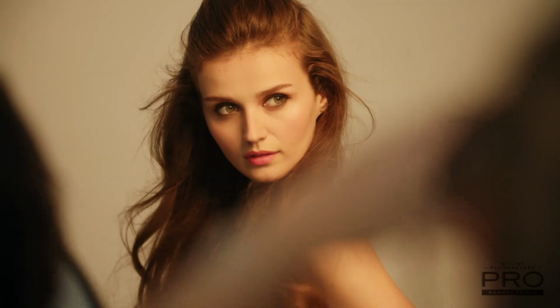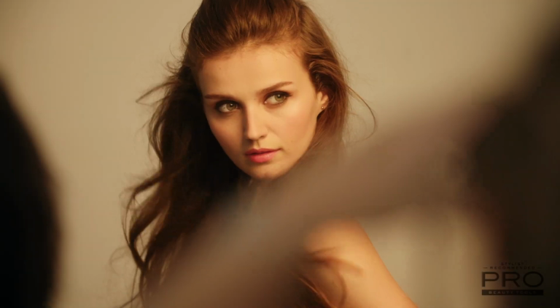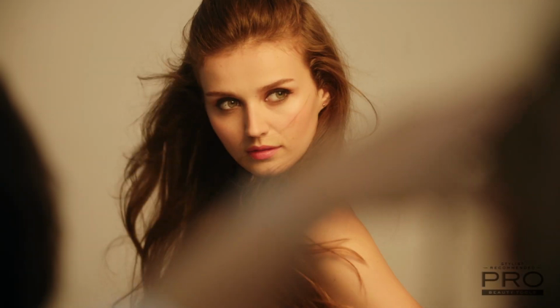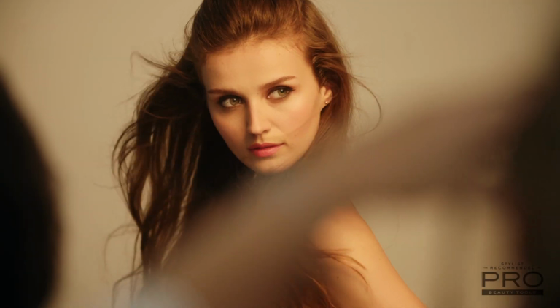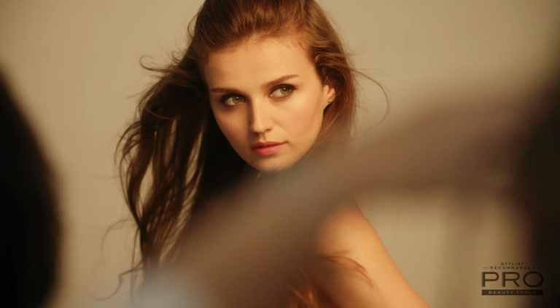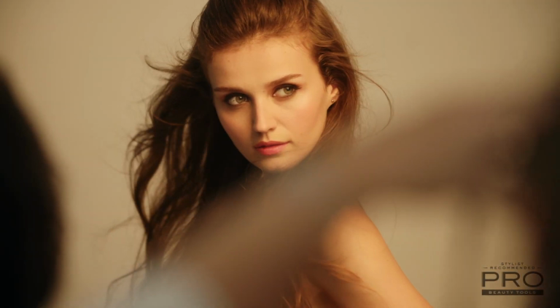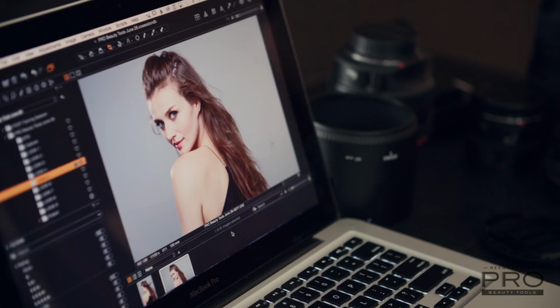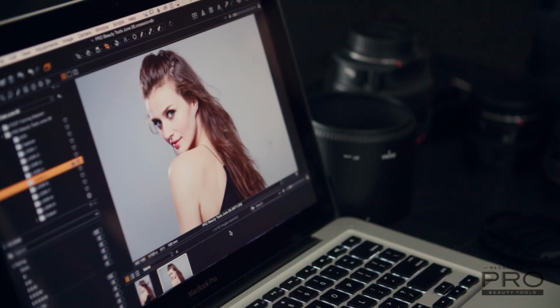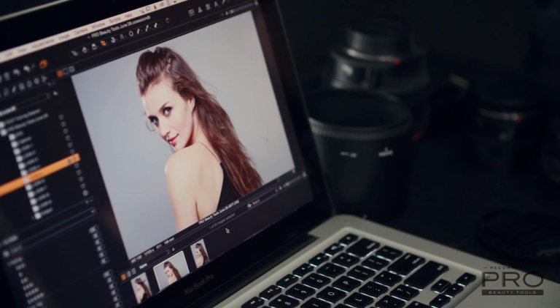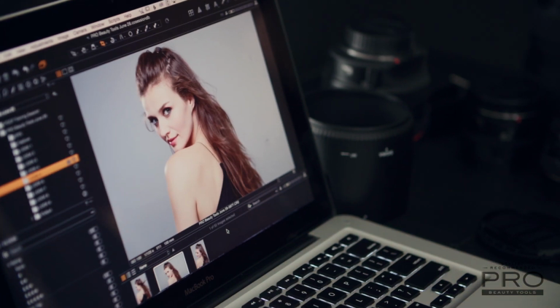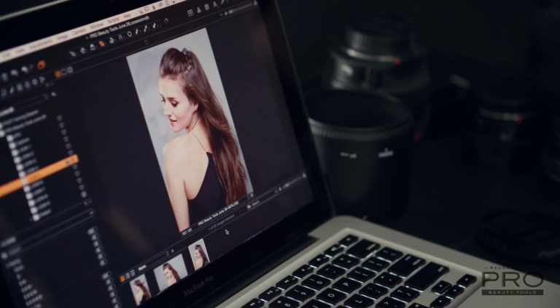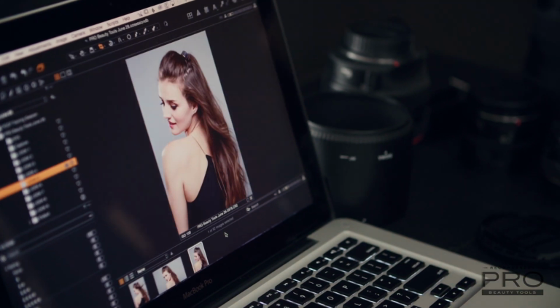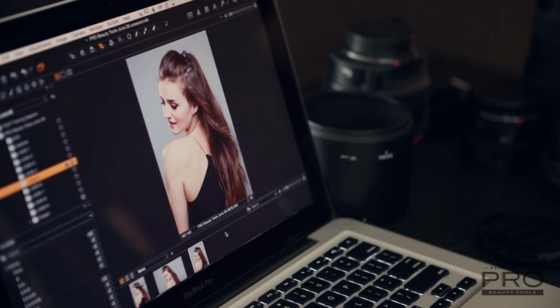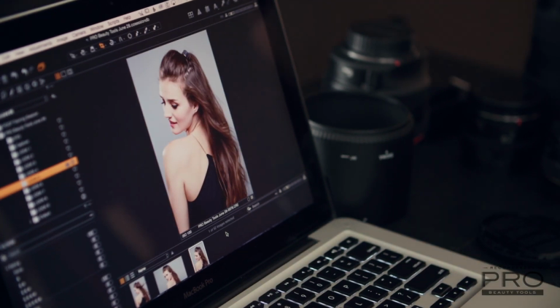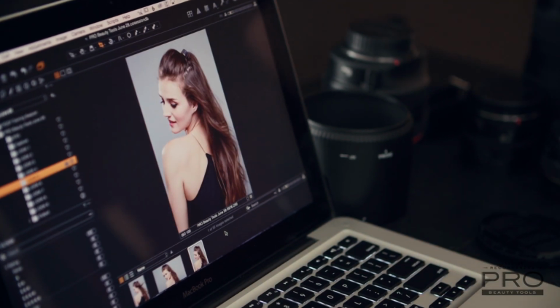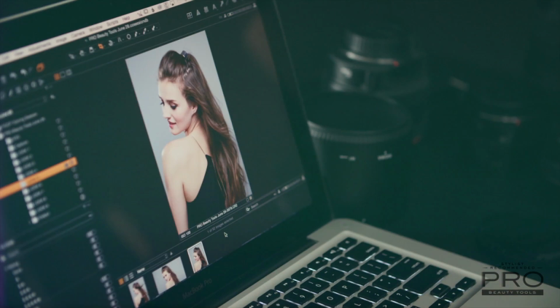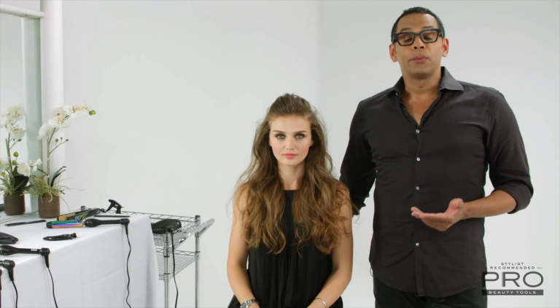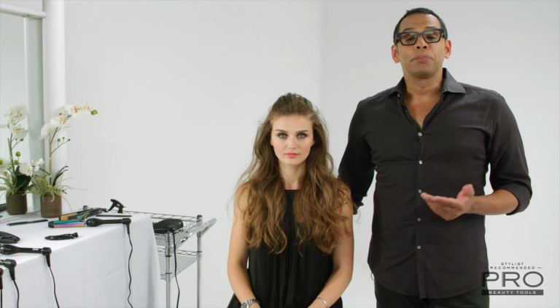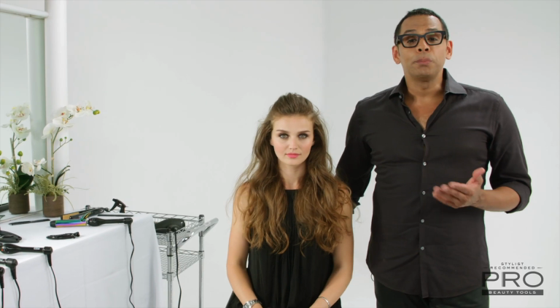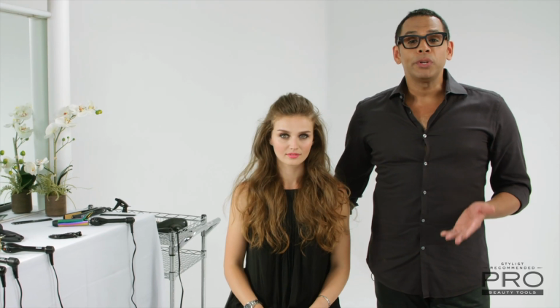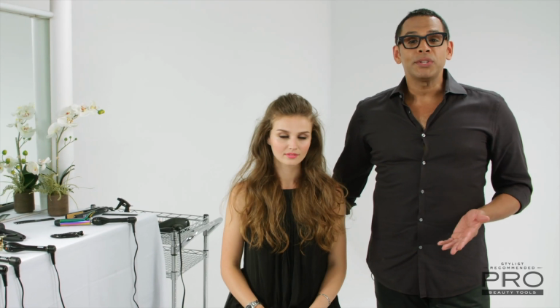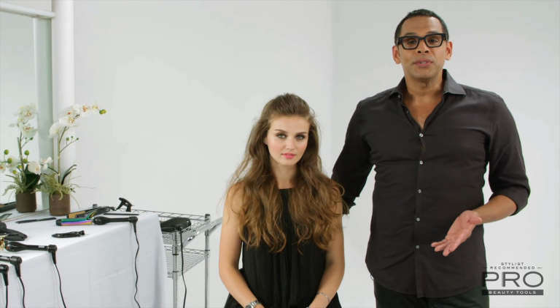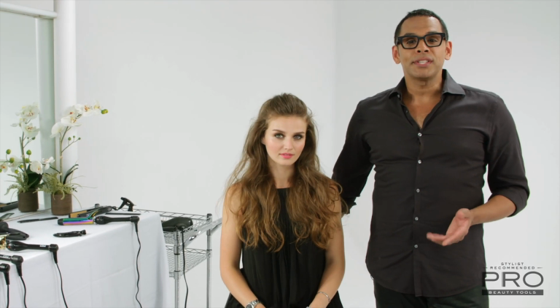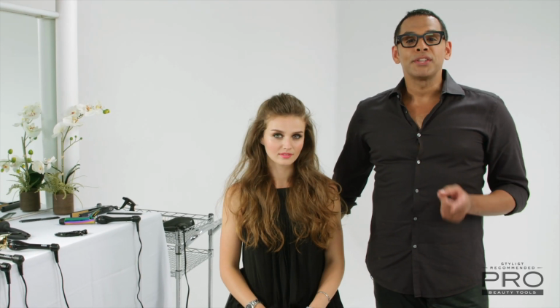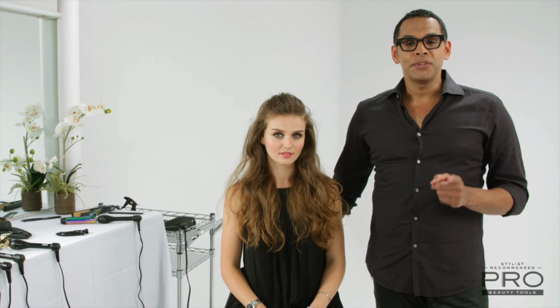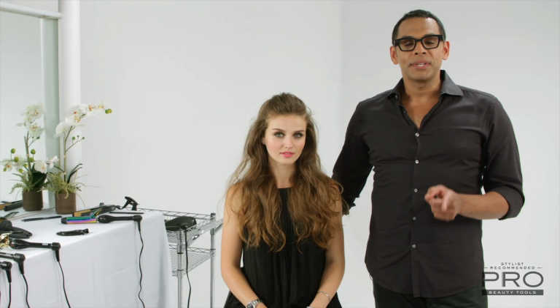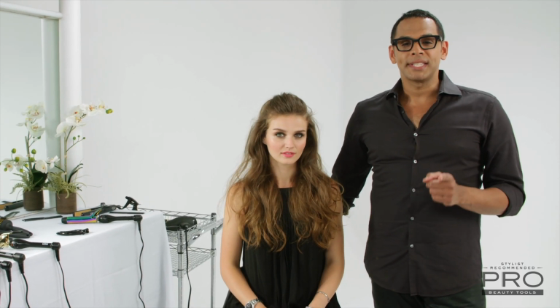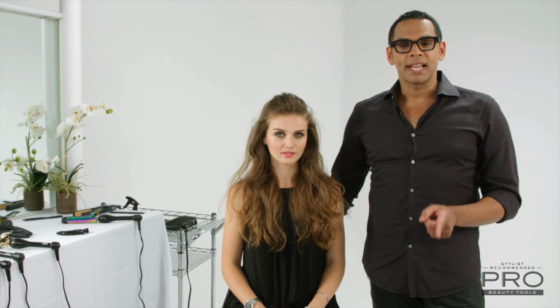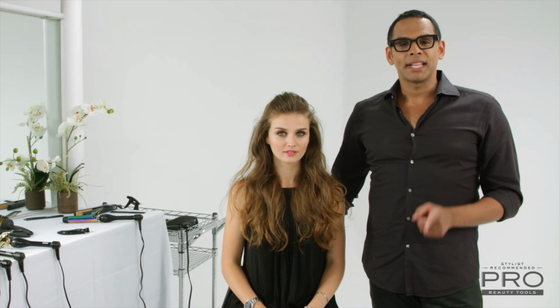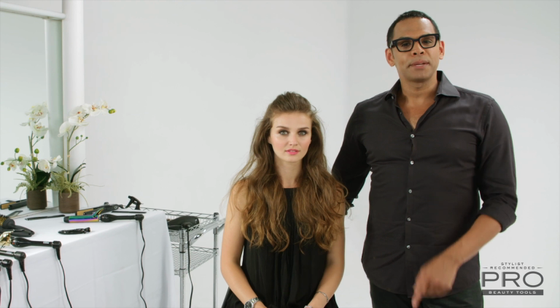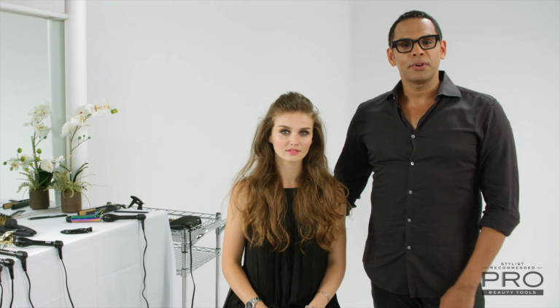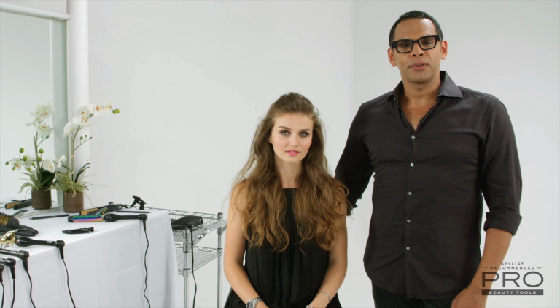A little curl can go a long way. With Pro Beauty Tools, you can style like a pro.